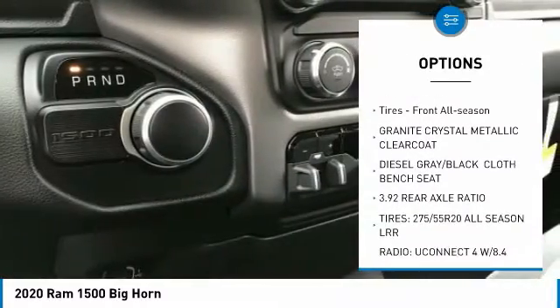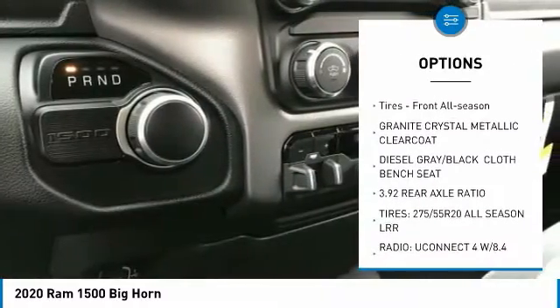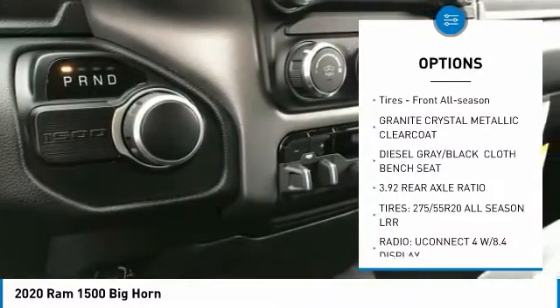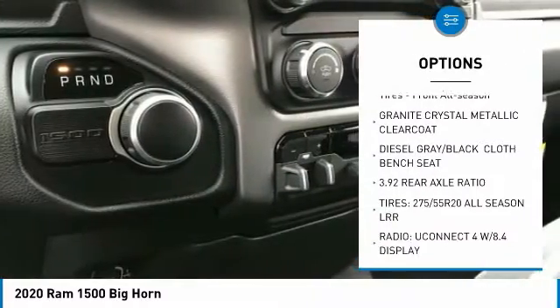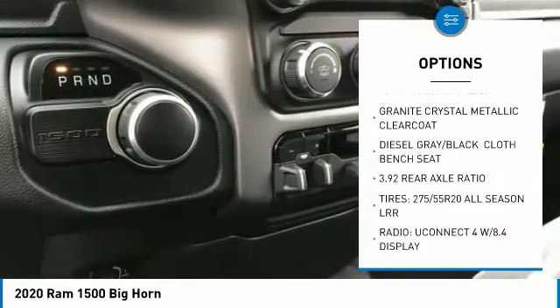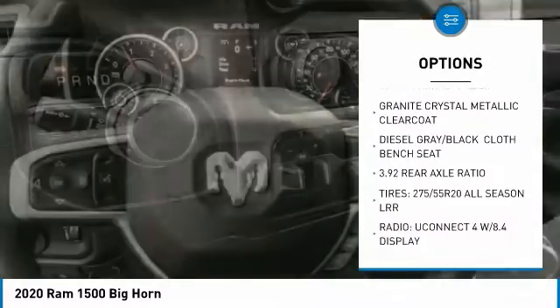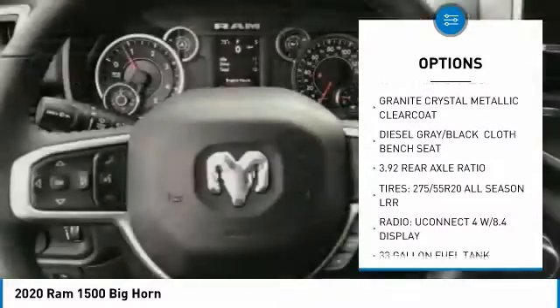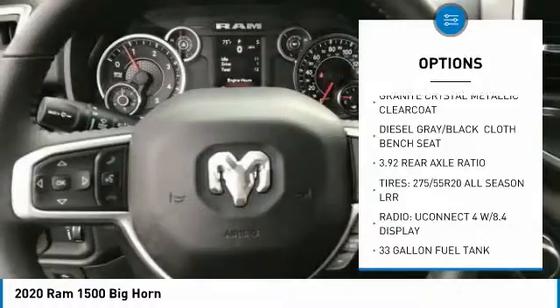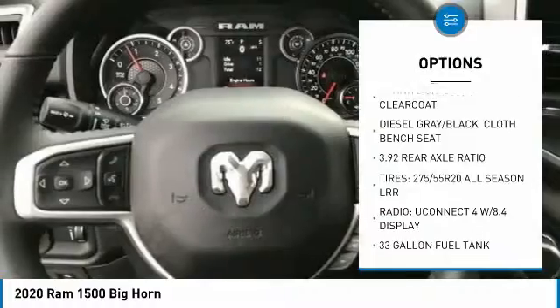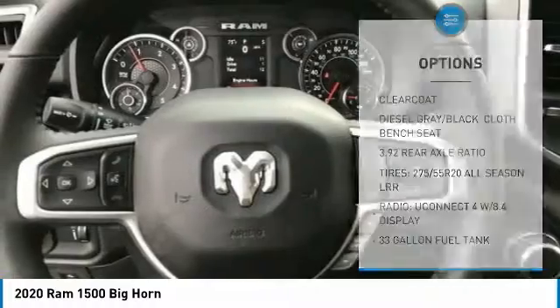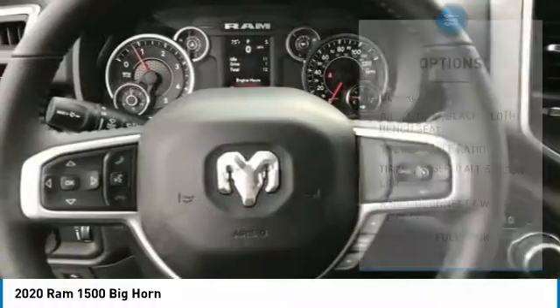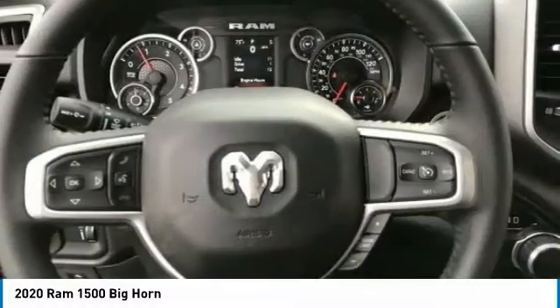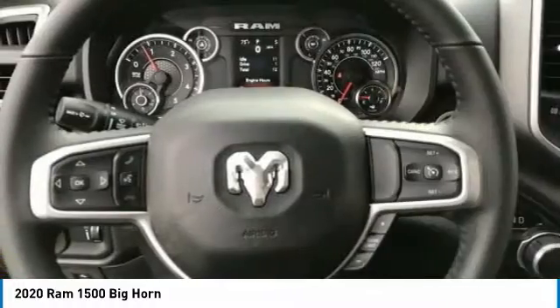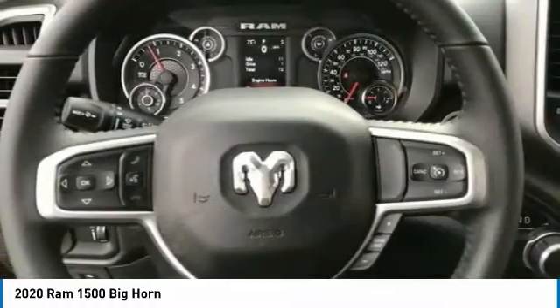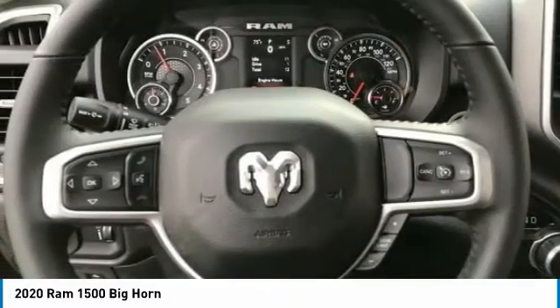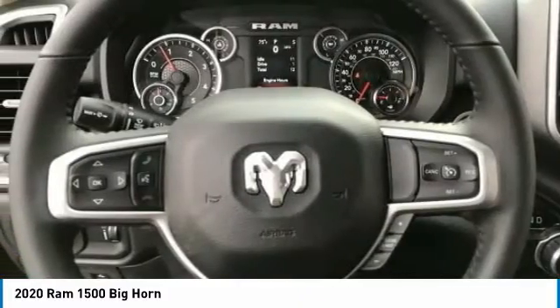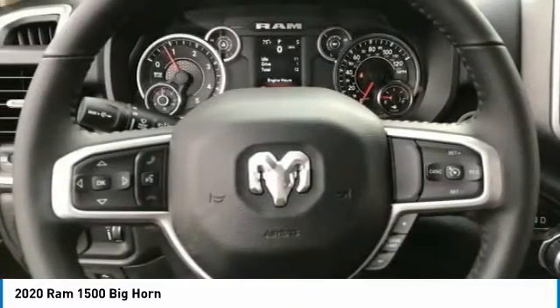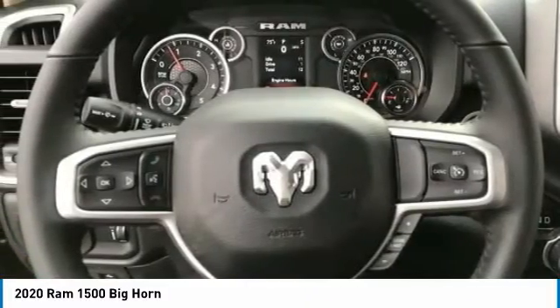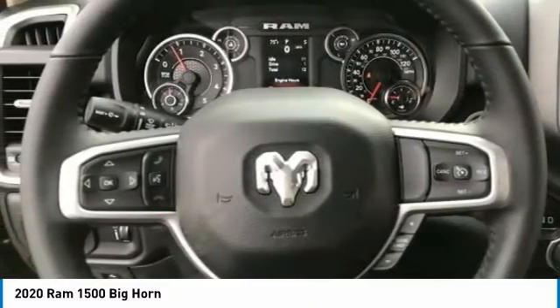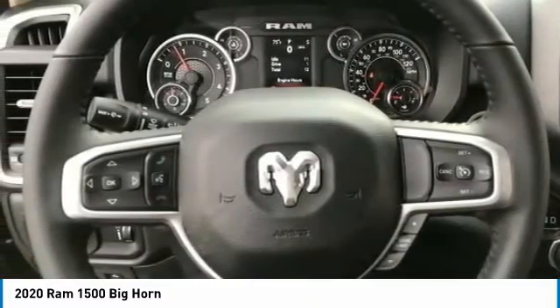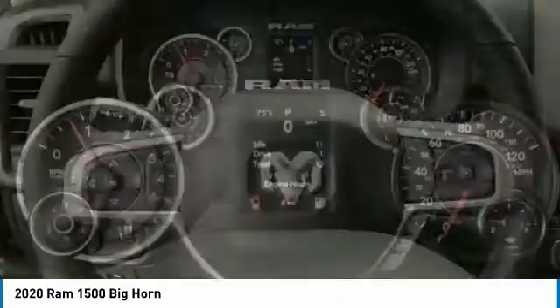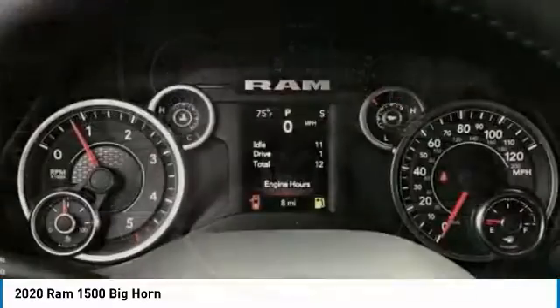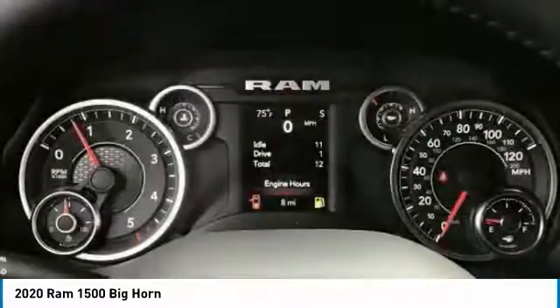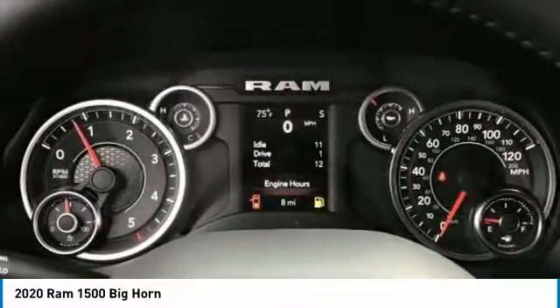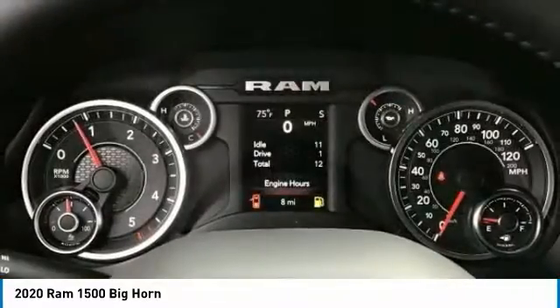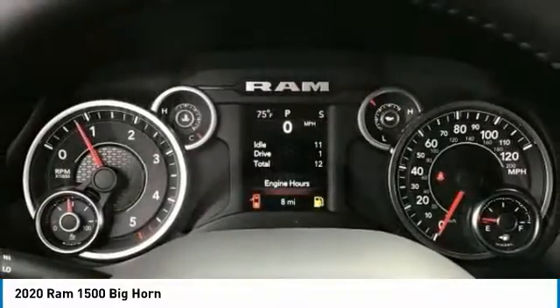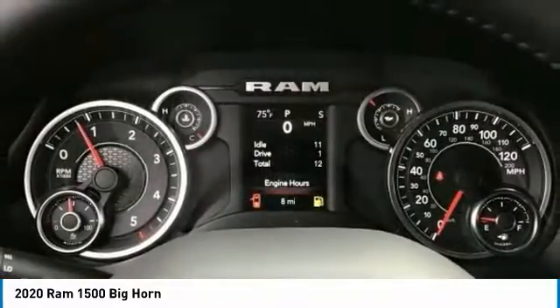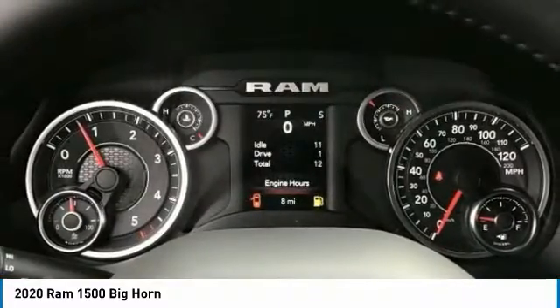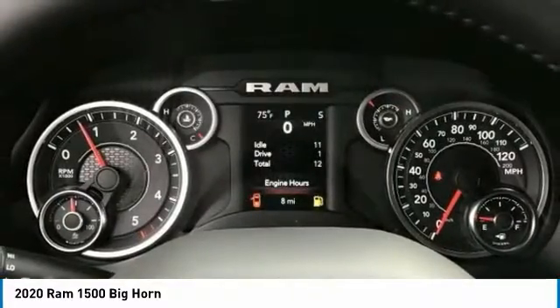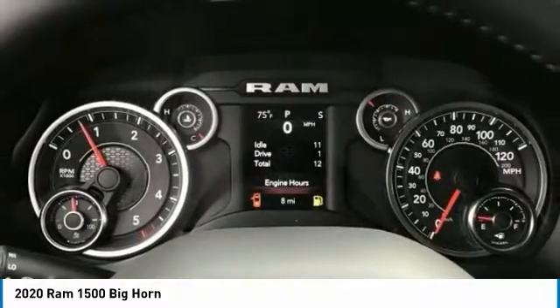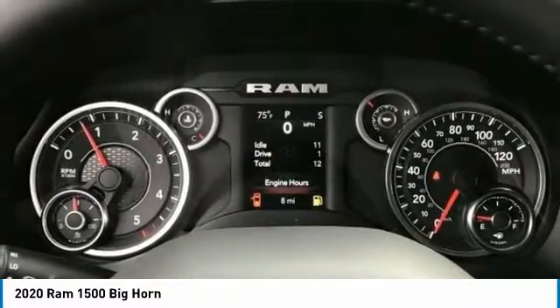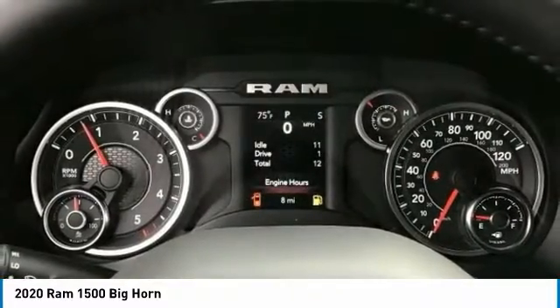Additional features include daytime running lights, engine immobilizer, tire pressure monitor, and front all-season tires.